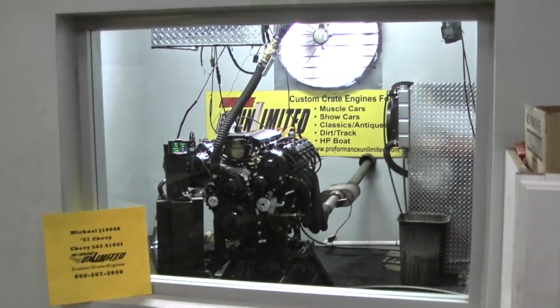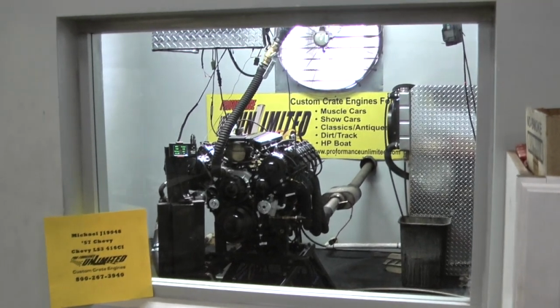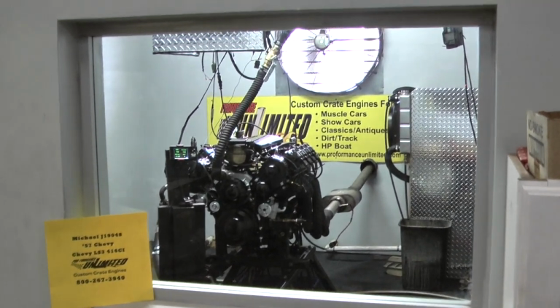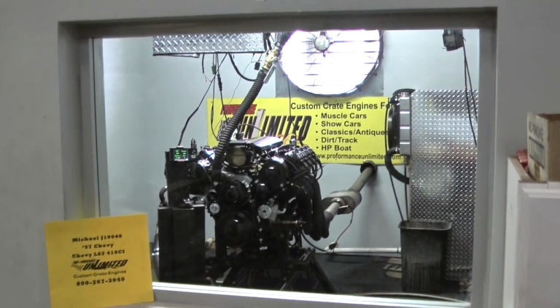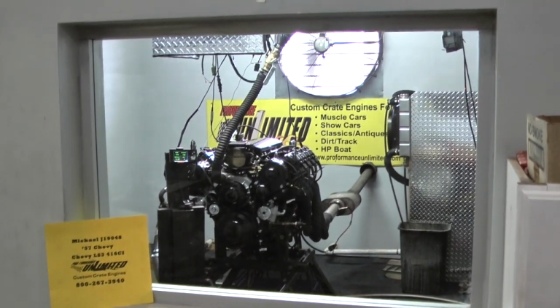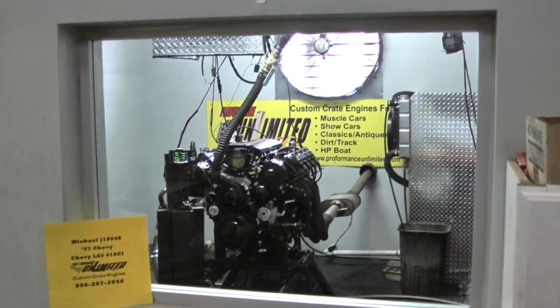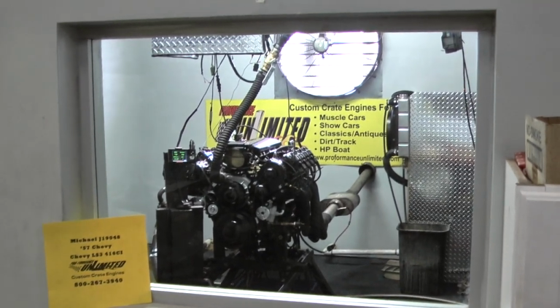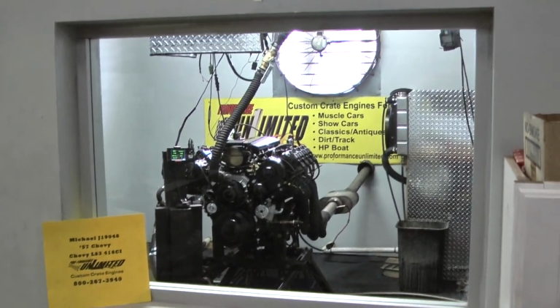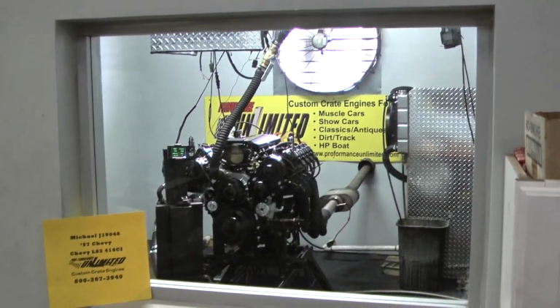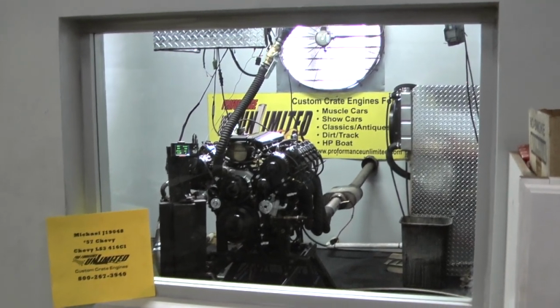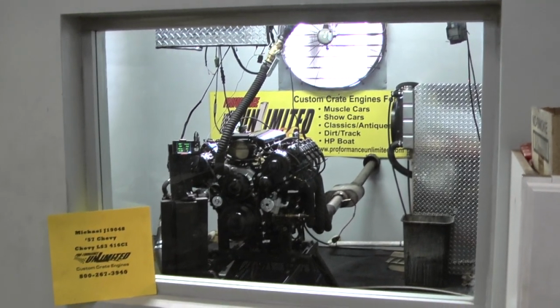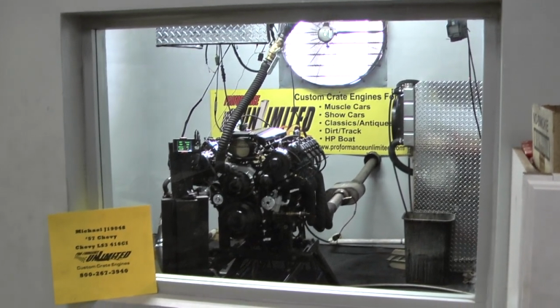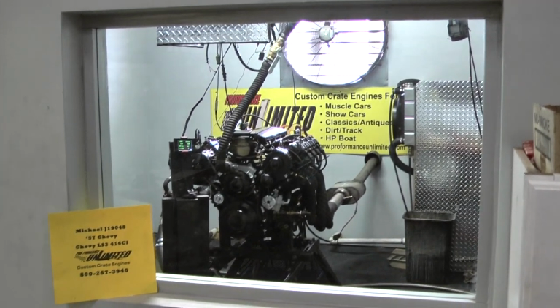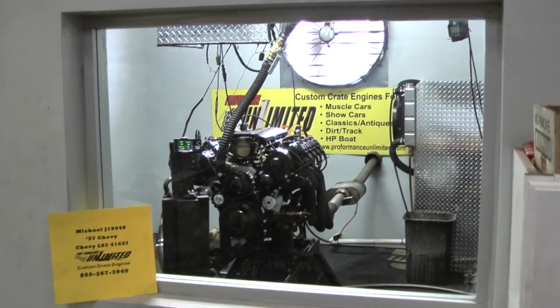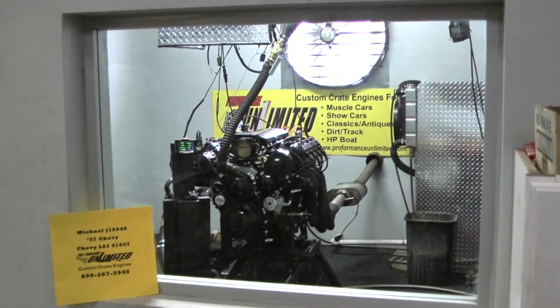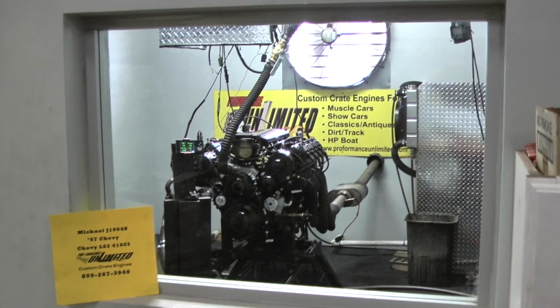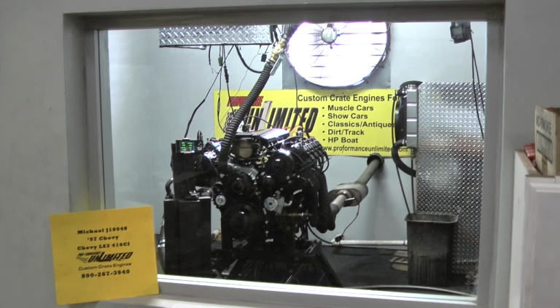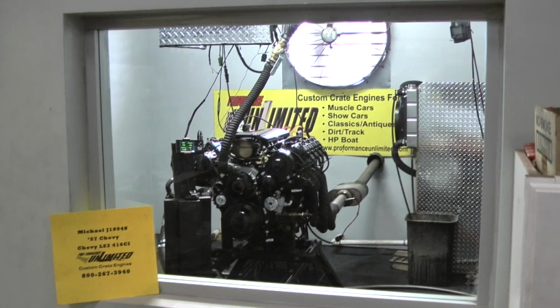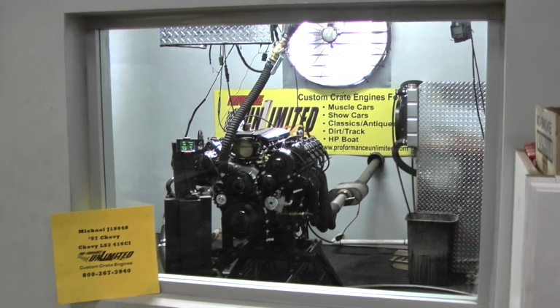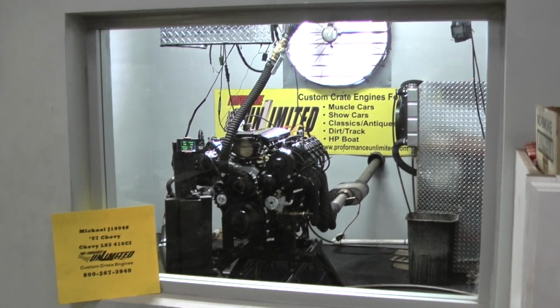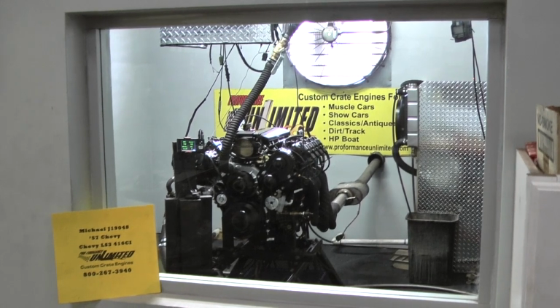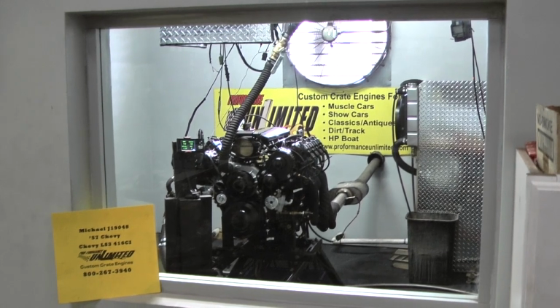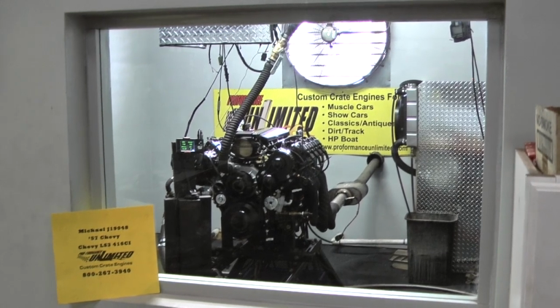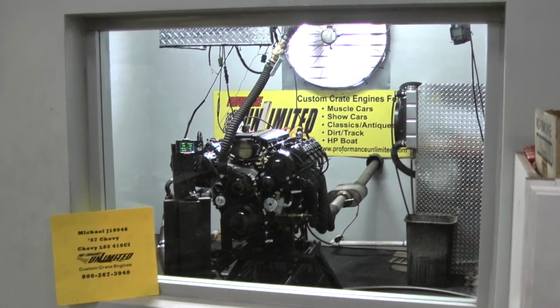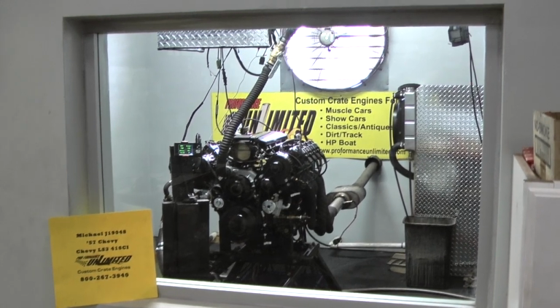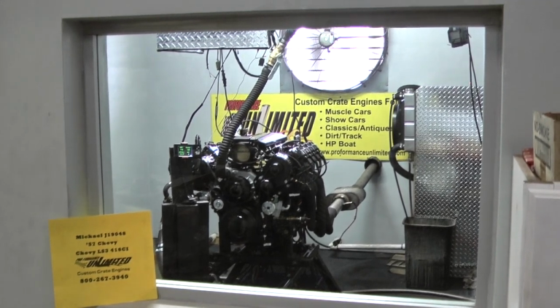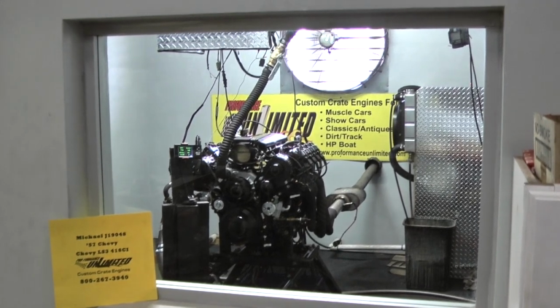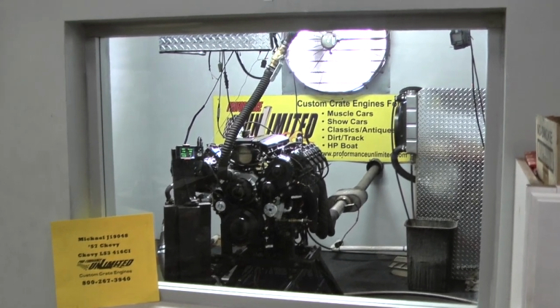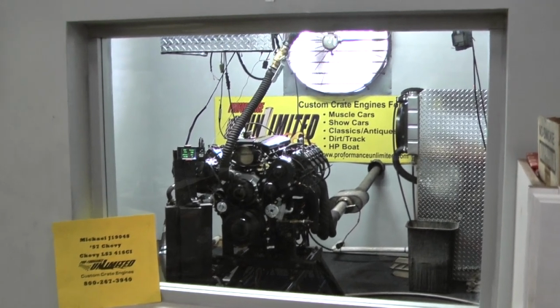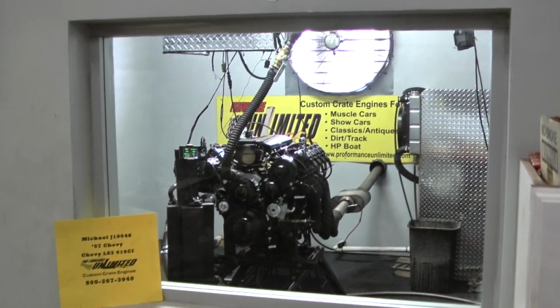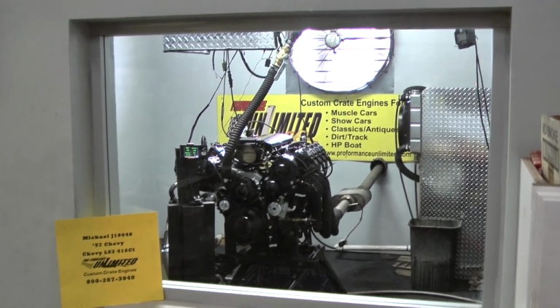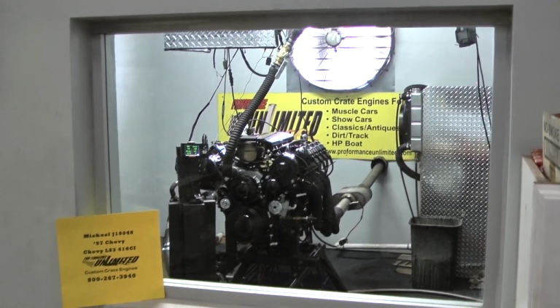All right, here's our dyno pull for the 57 Chevy LS3 416 cubic inch engine.